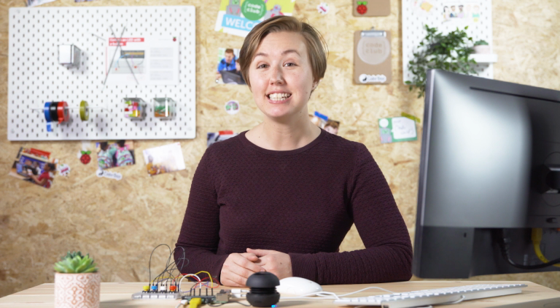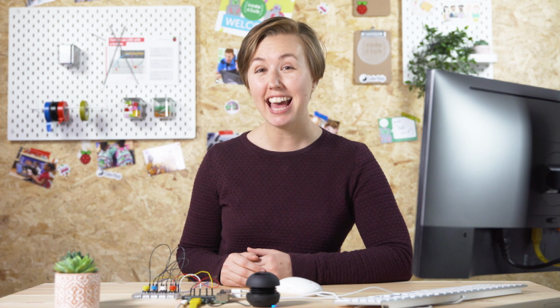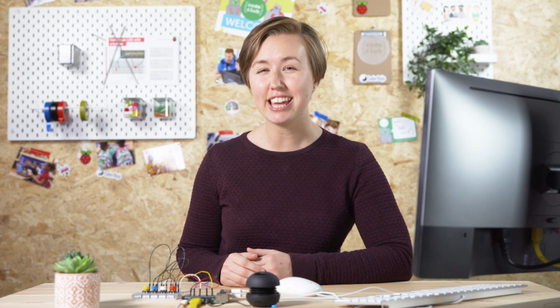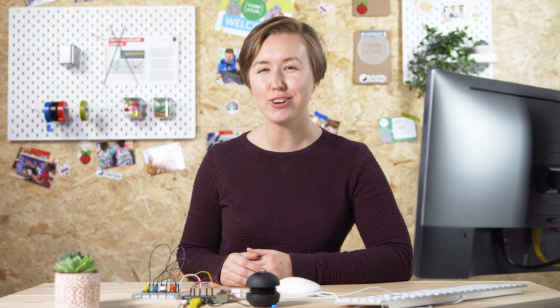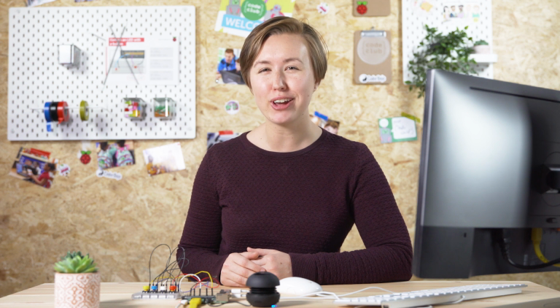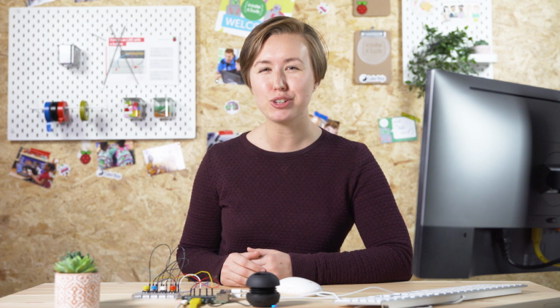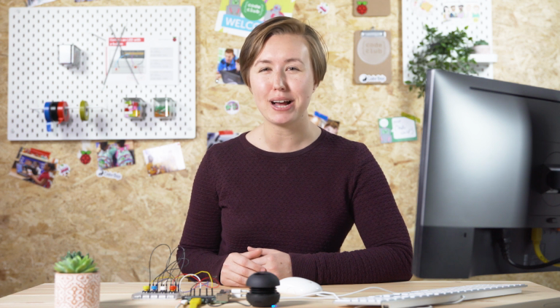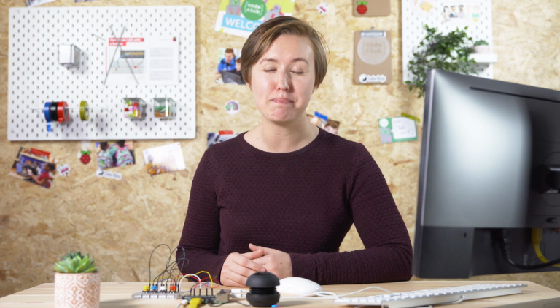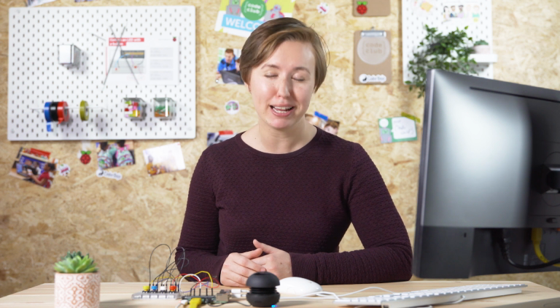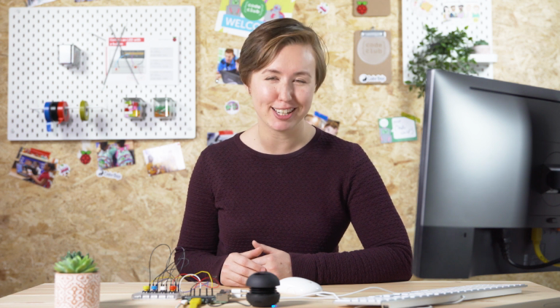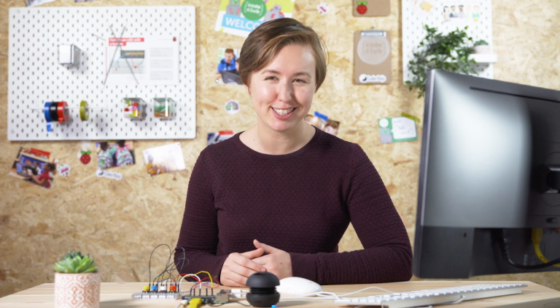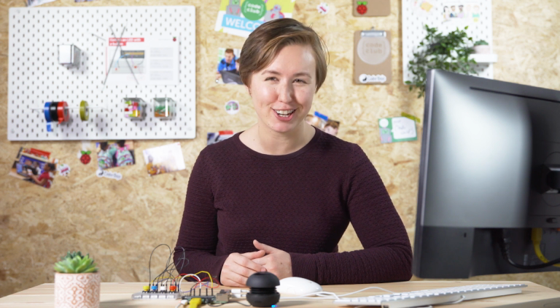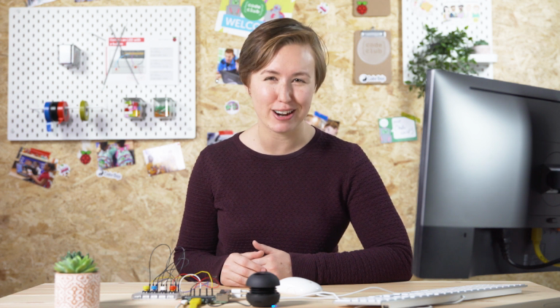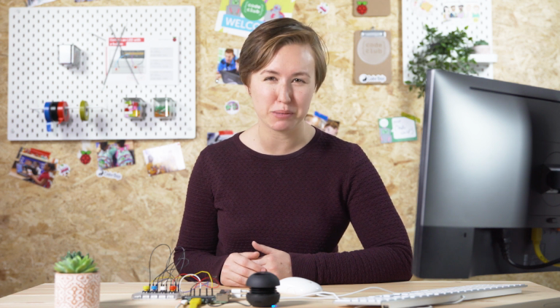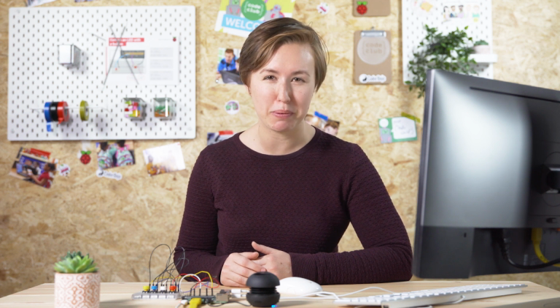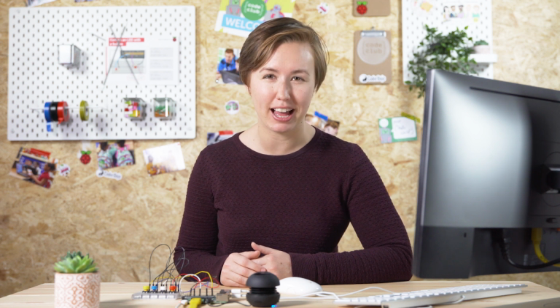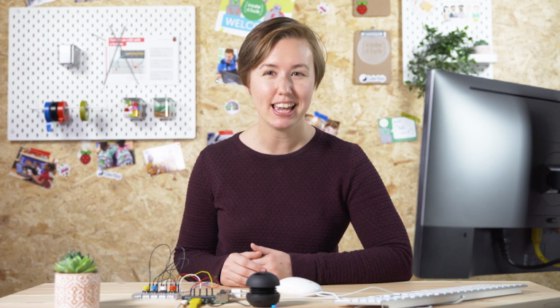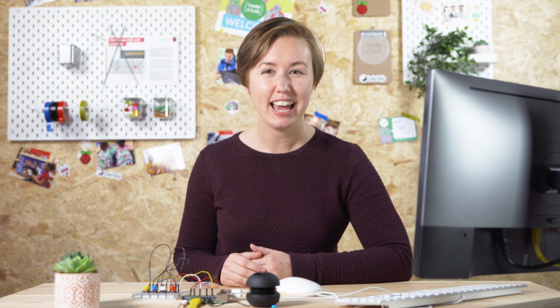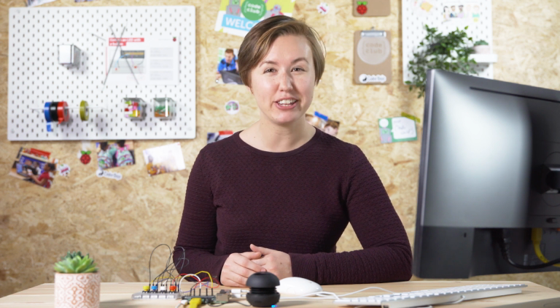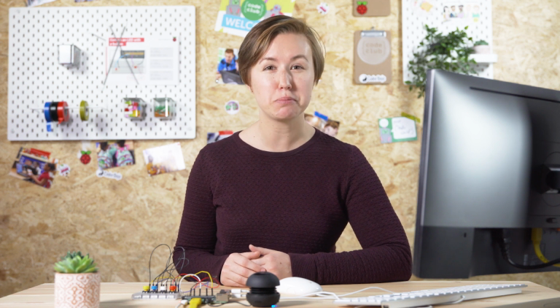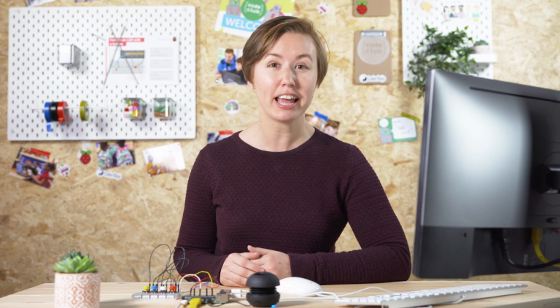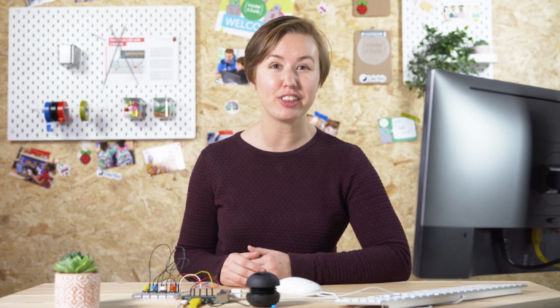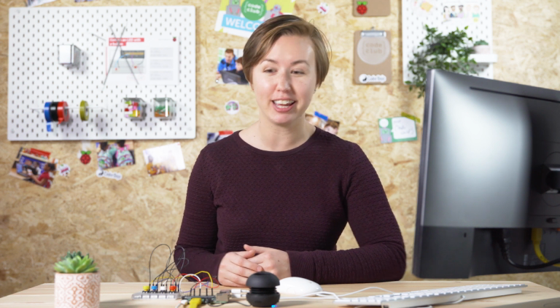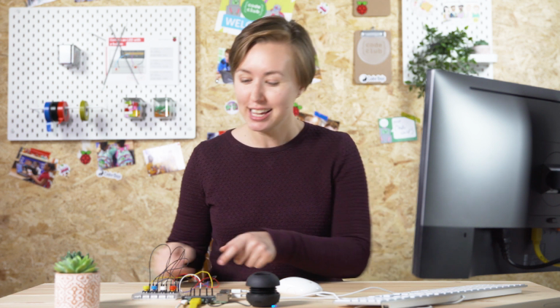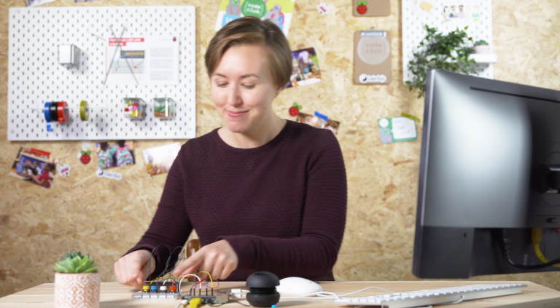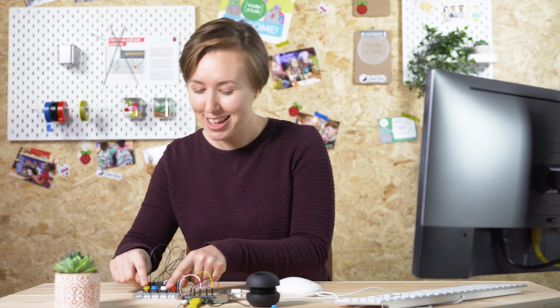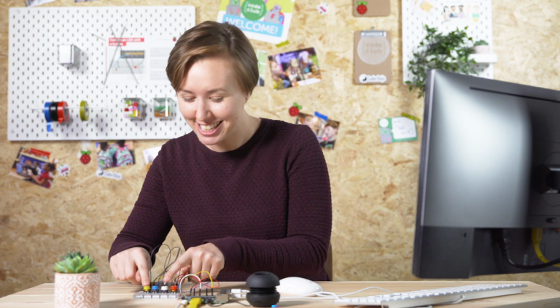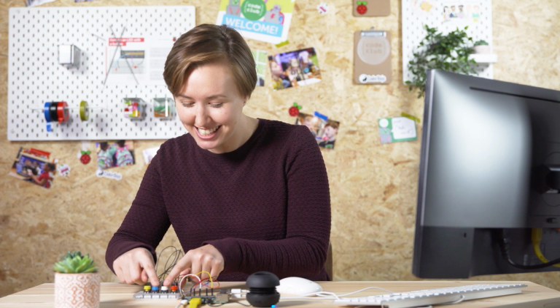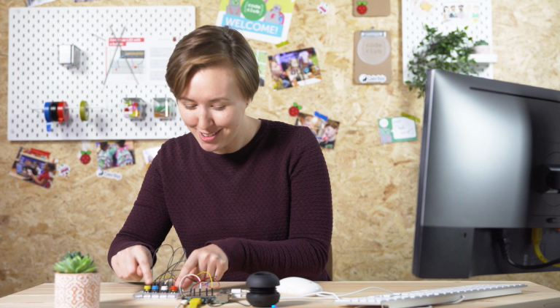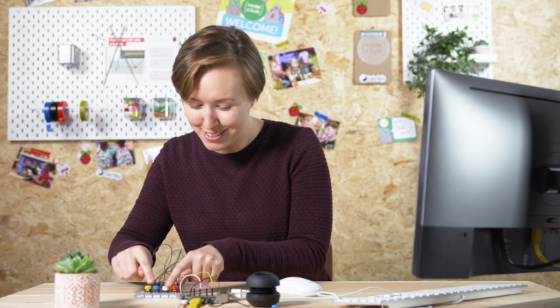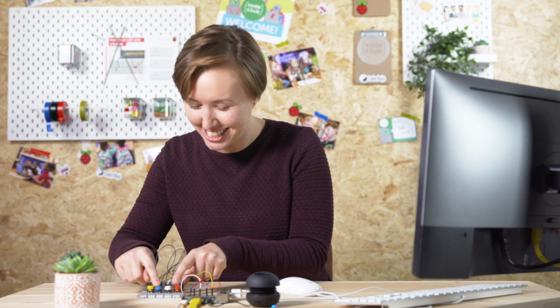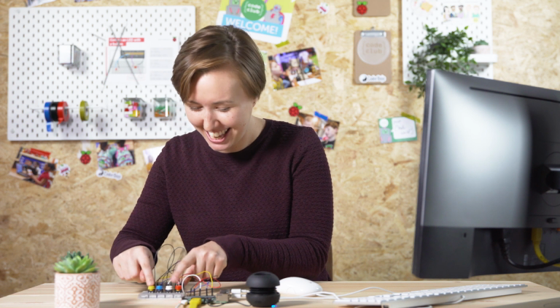Today, you're going to wire buttons to your Raspberry Pi and use Python to make a sound machine!